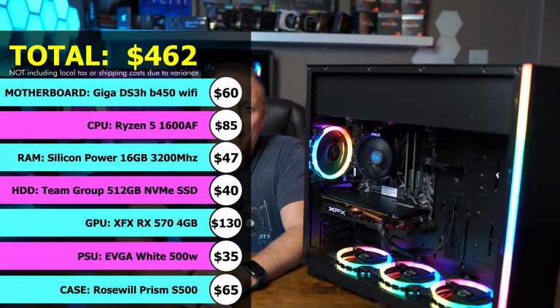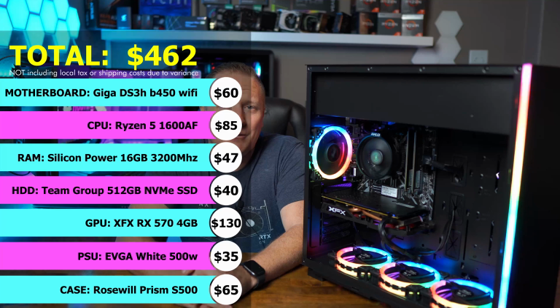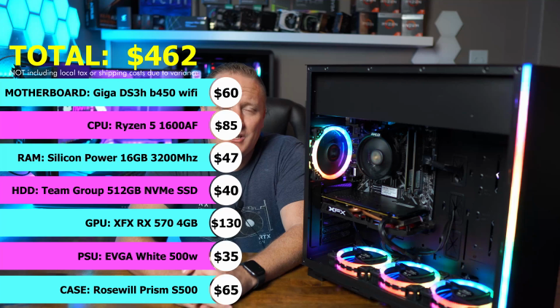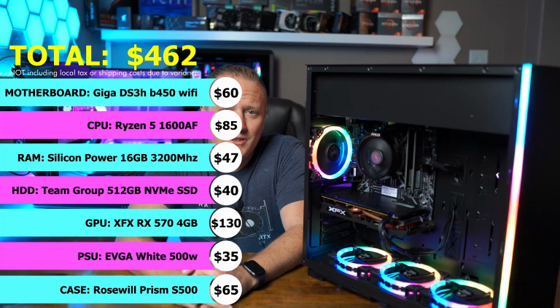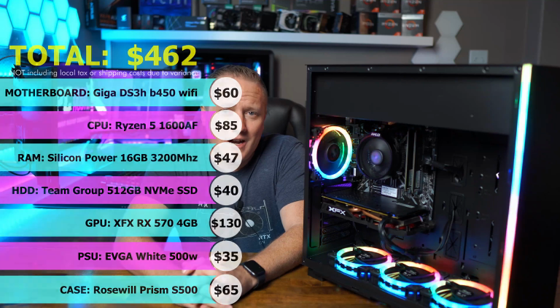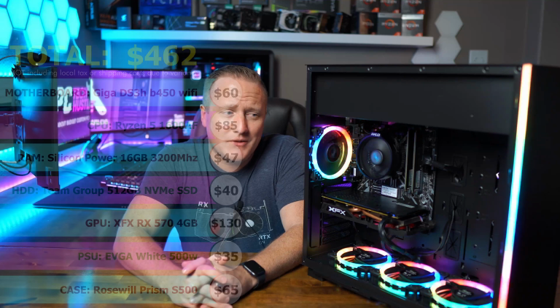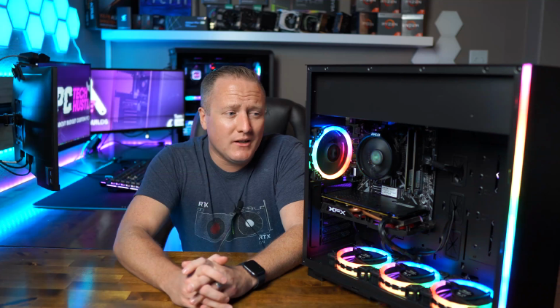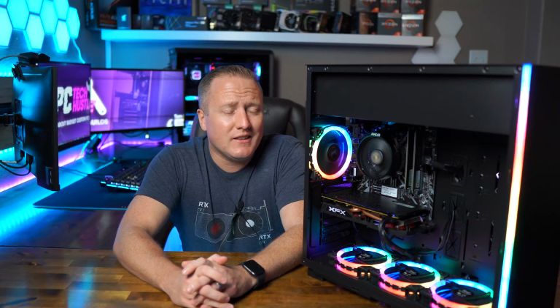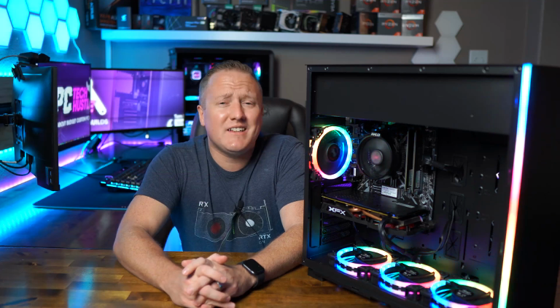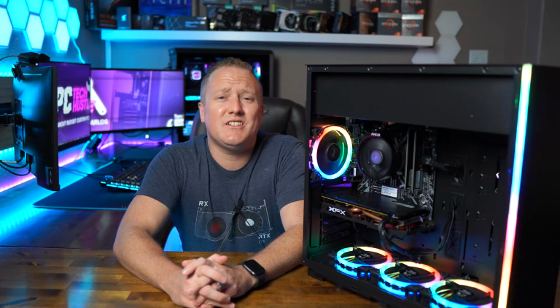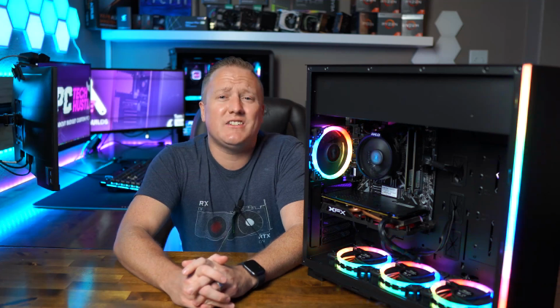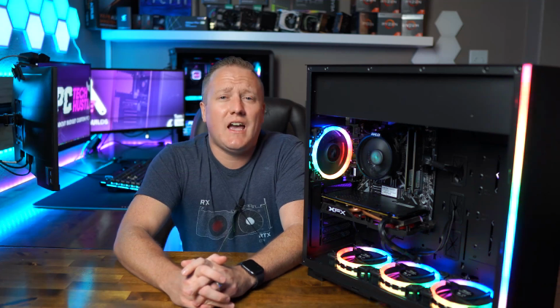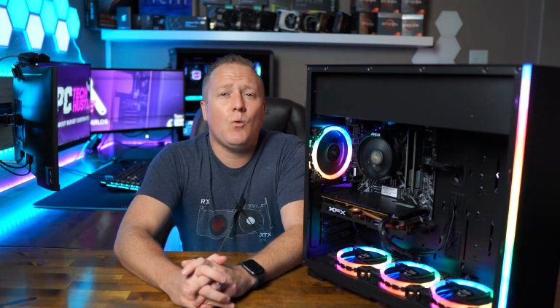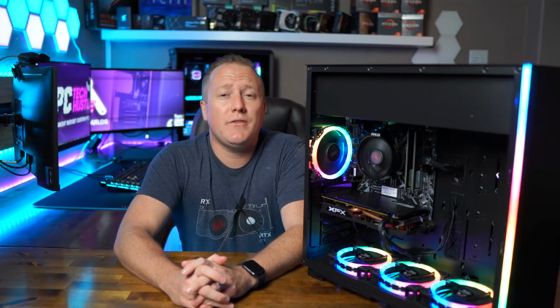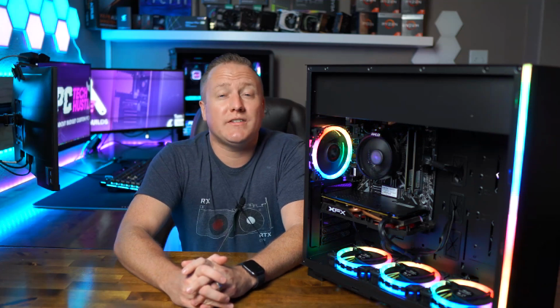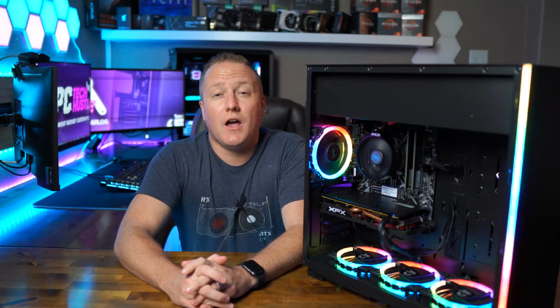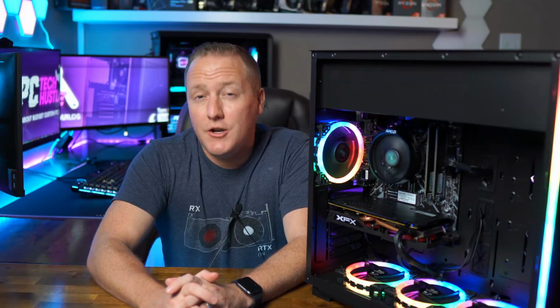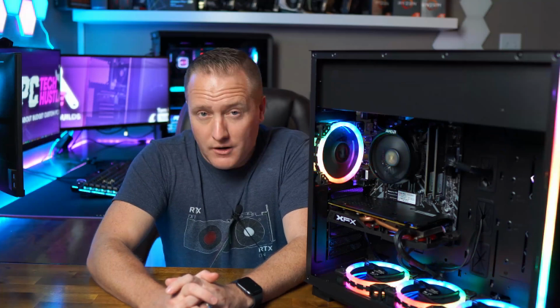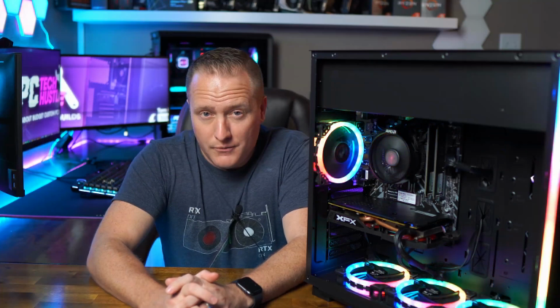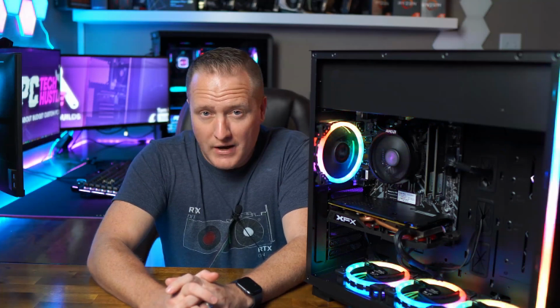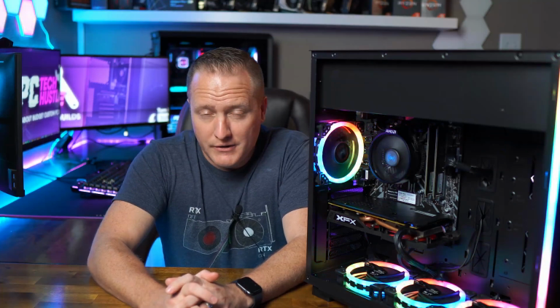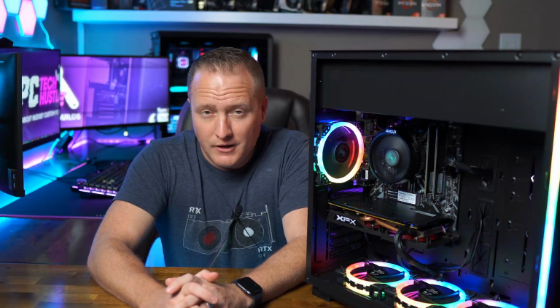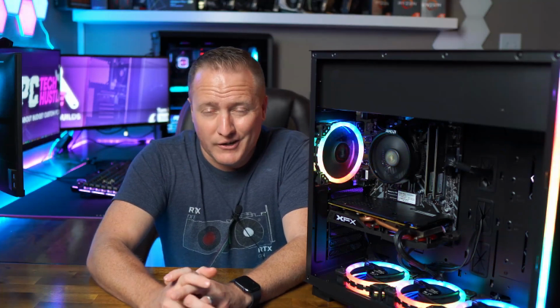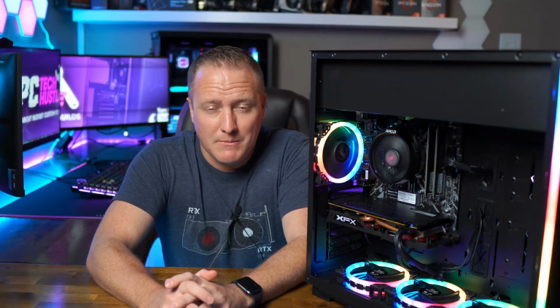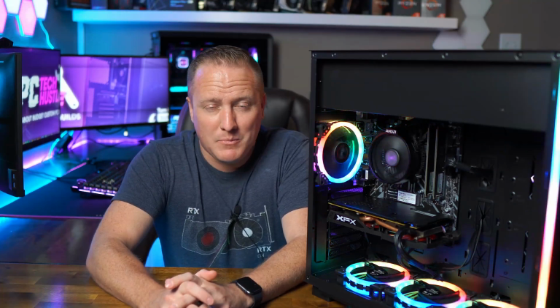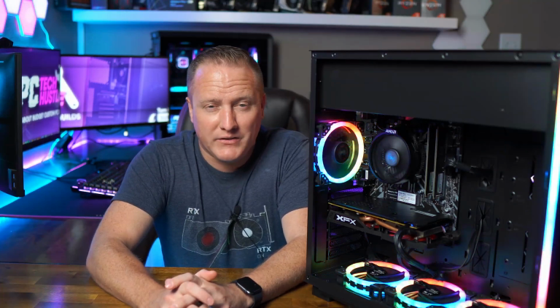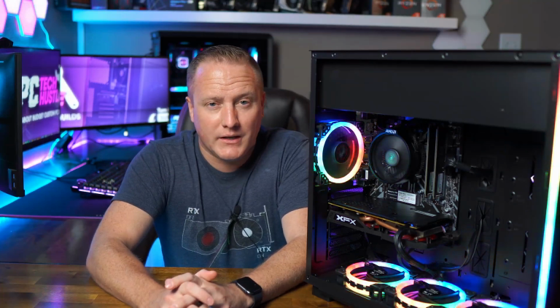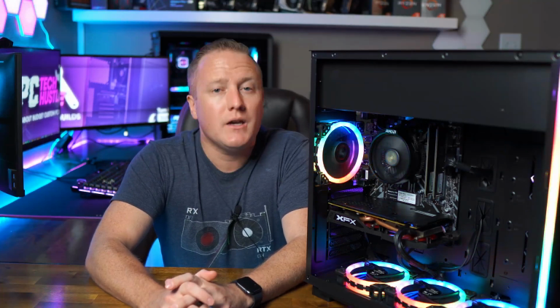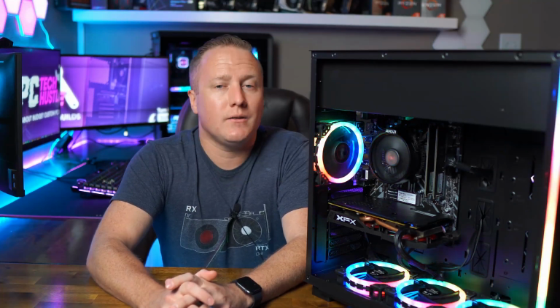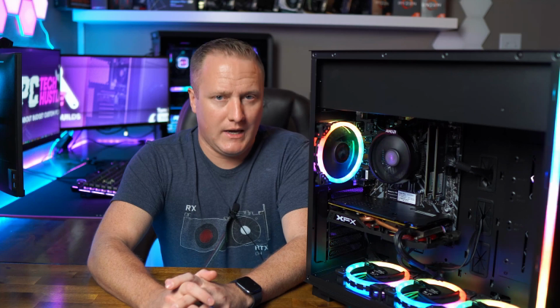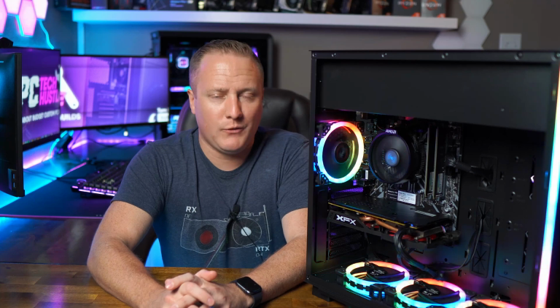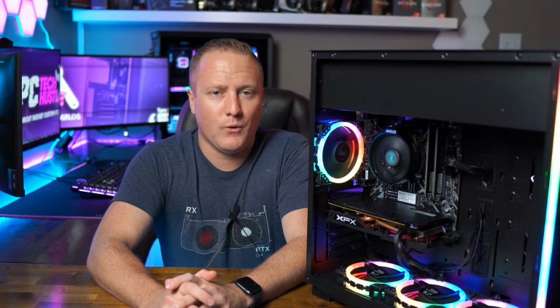So guys, that is the build in summary. I know what you guys are after — let's just see how well this under-$500 gaming PC can perform.